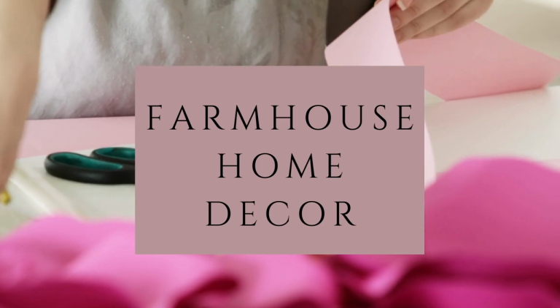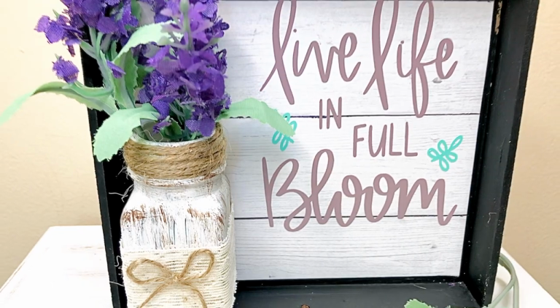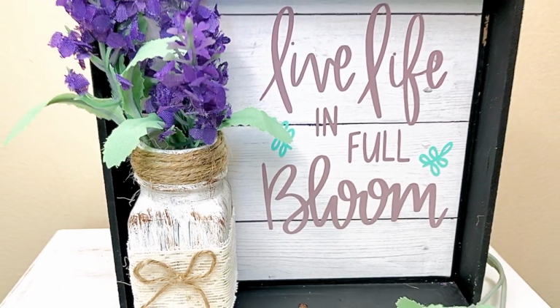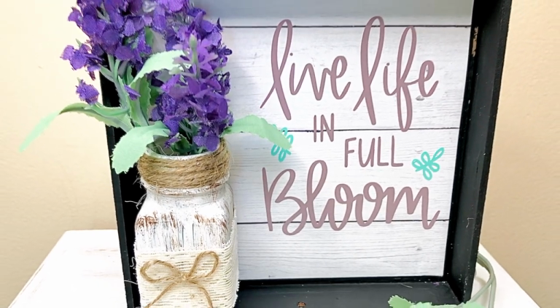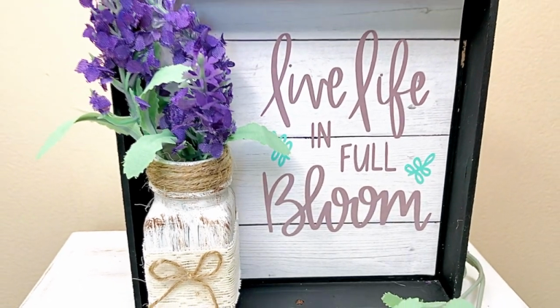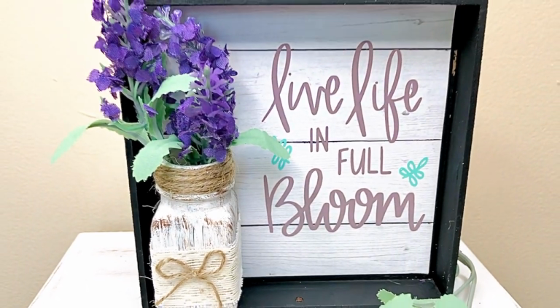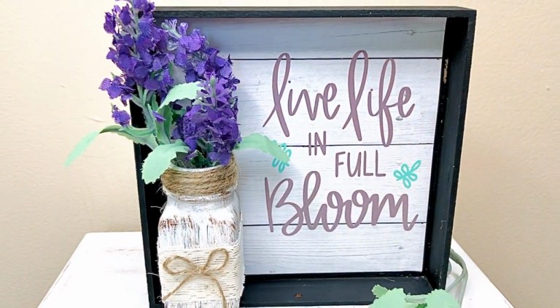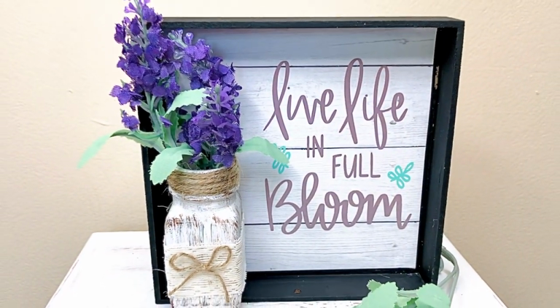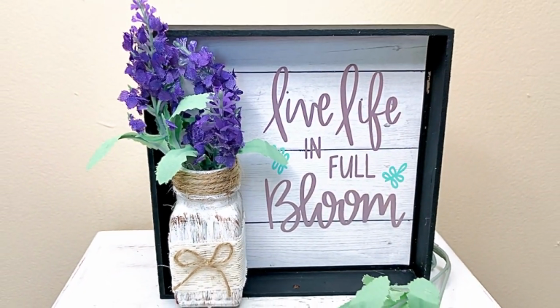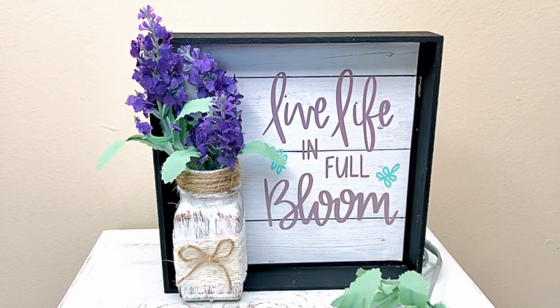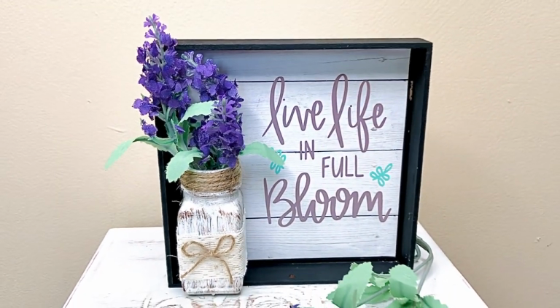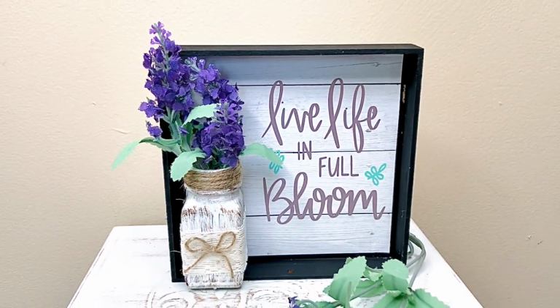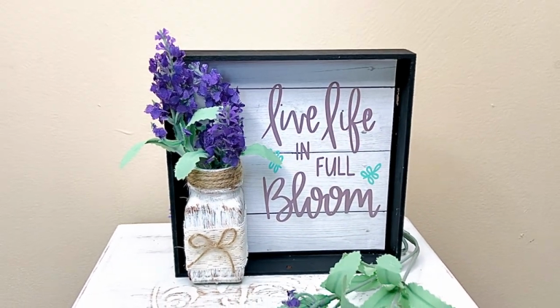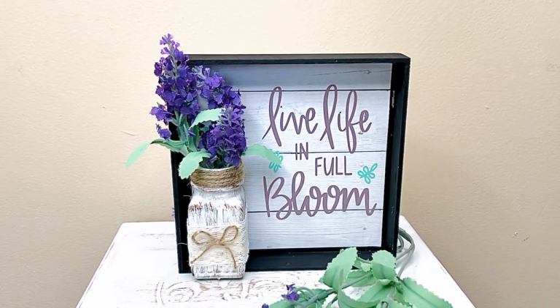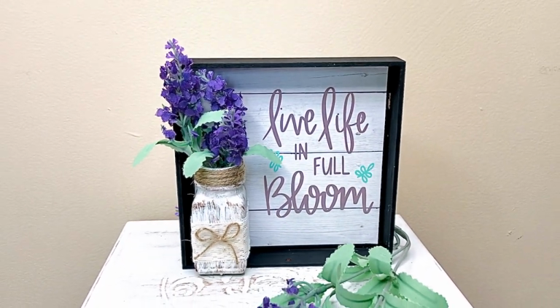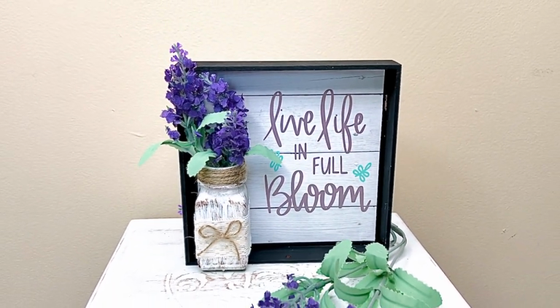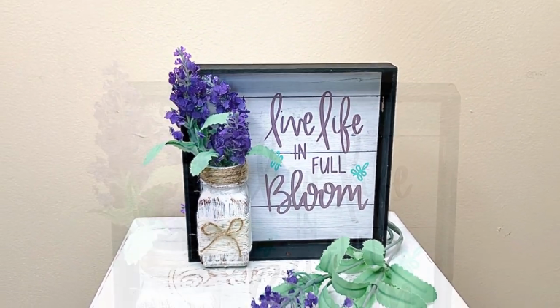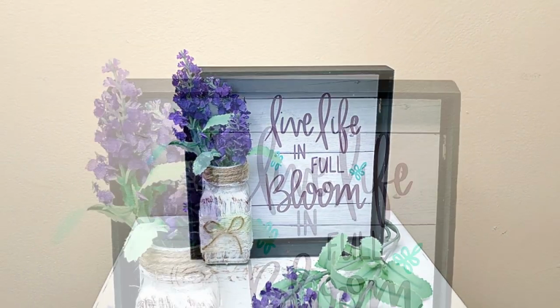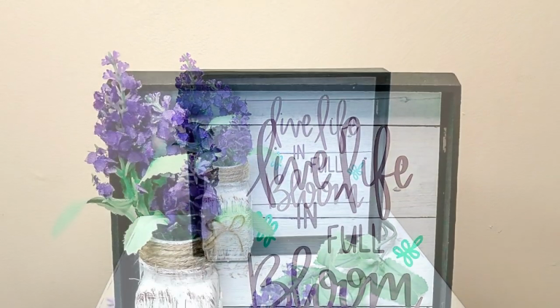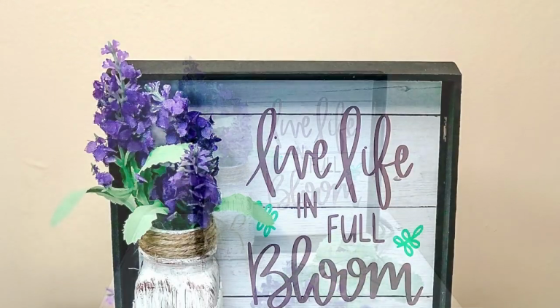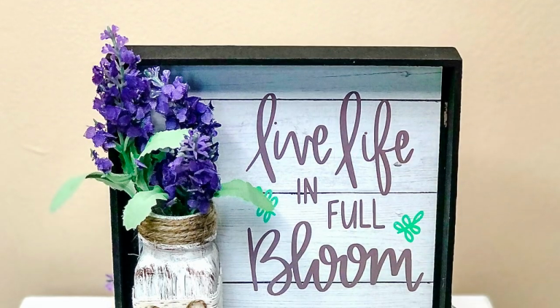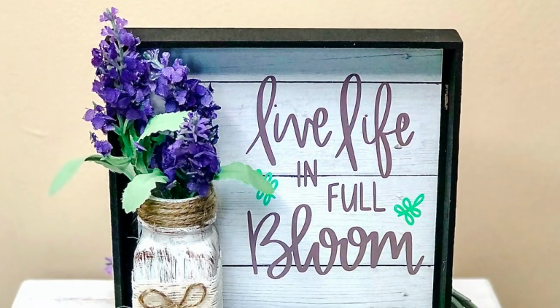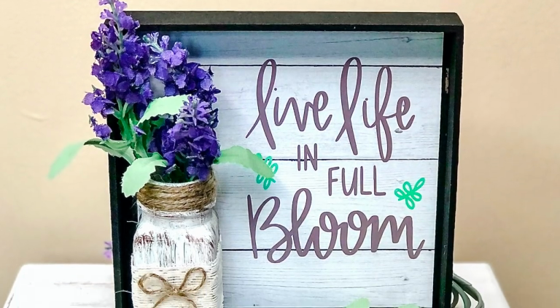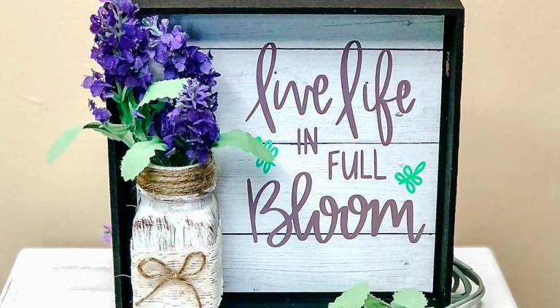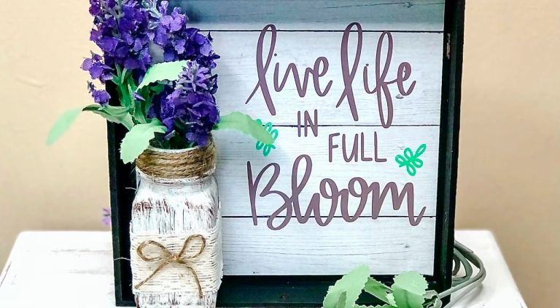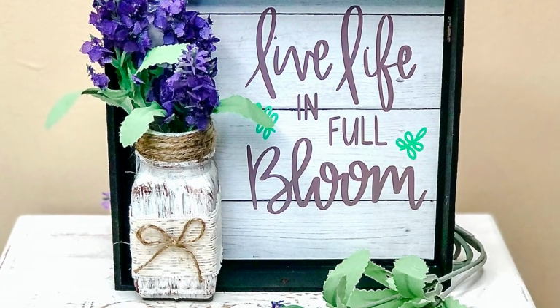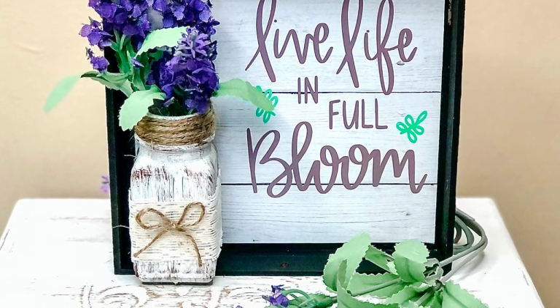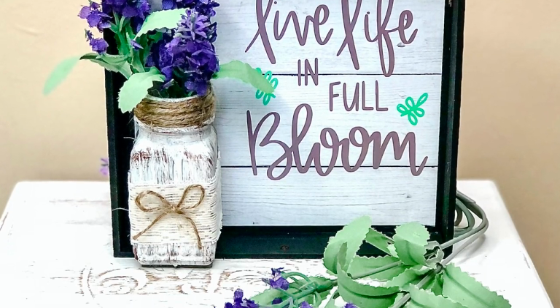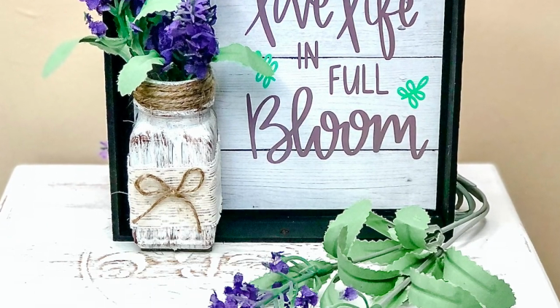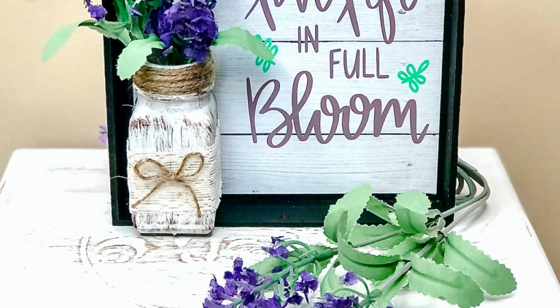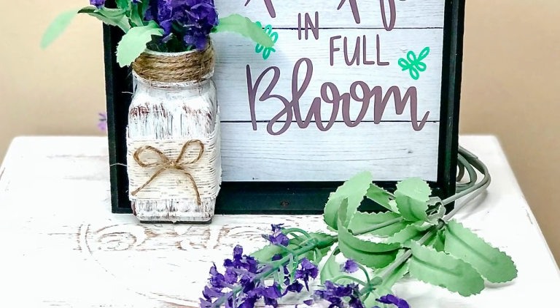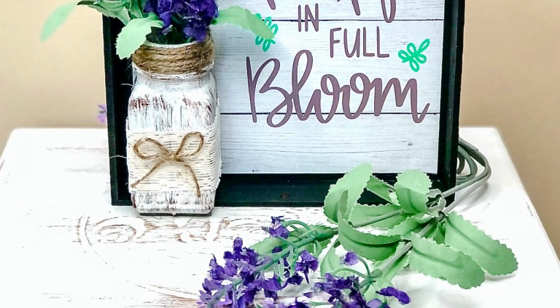The first piece of farmhouse decor actually uses a salt and pepper shaker. Here are the other supplies that you'll need to make this DIY.